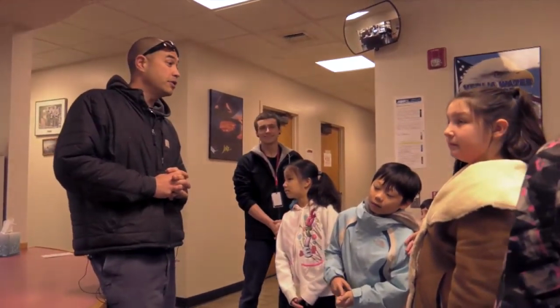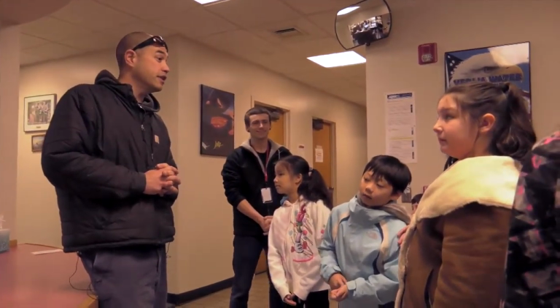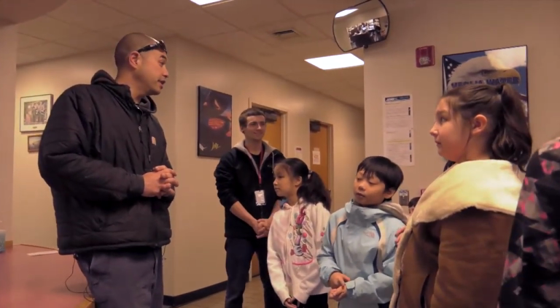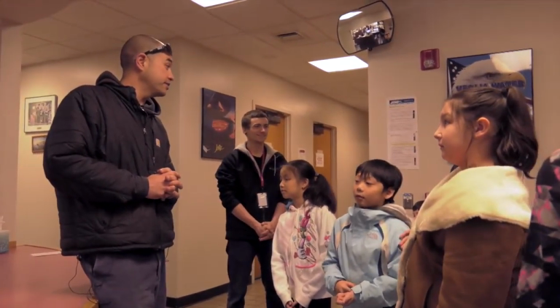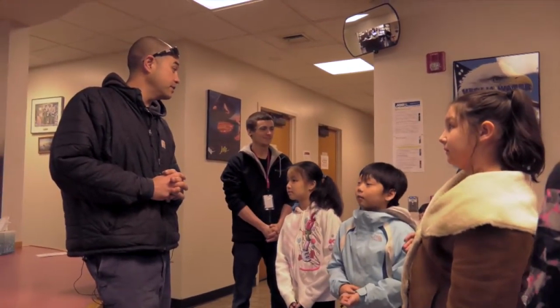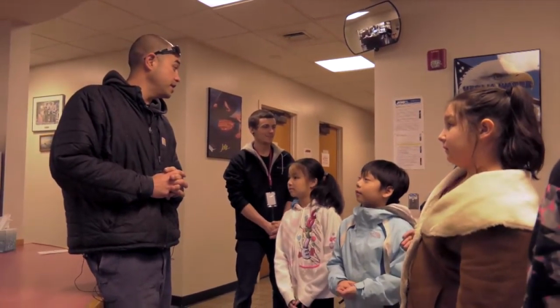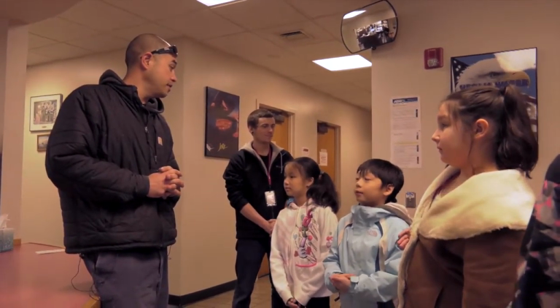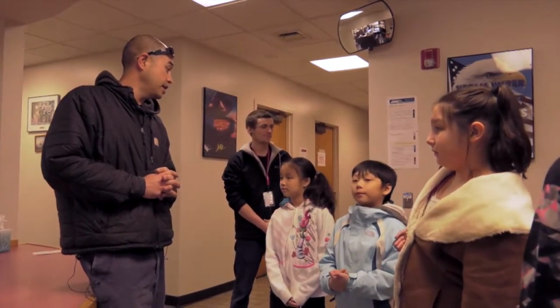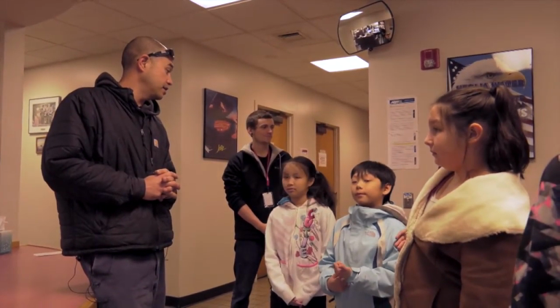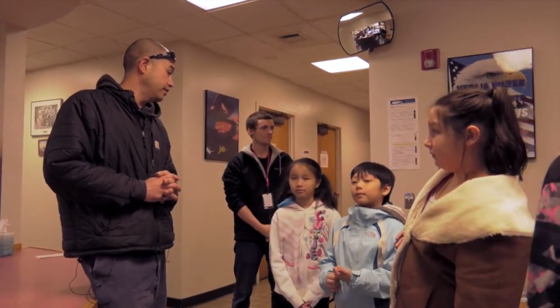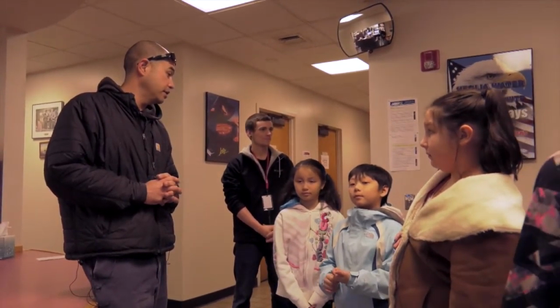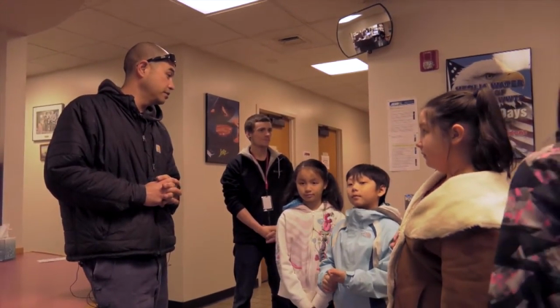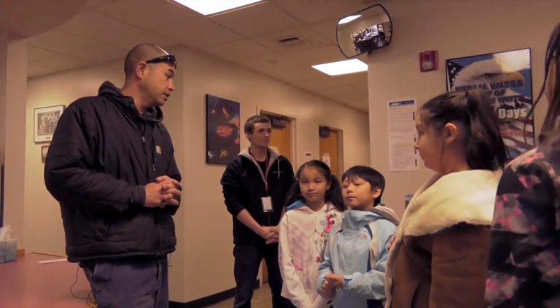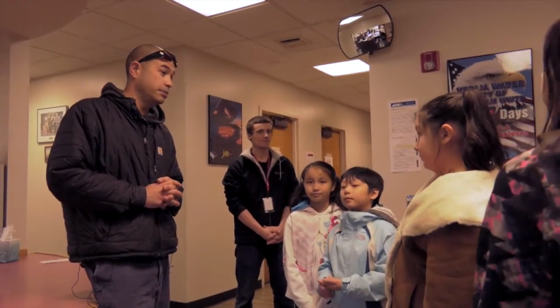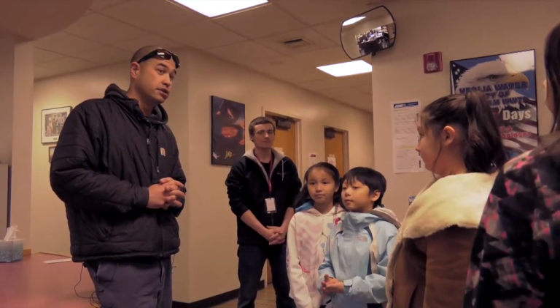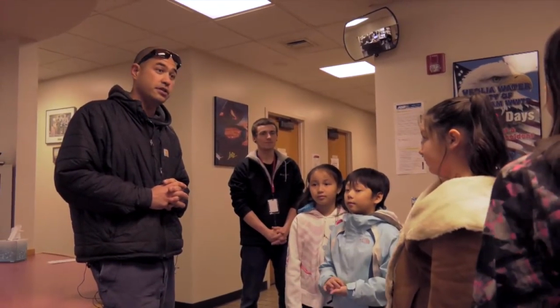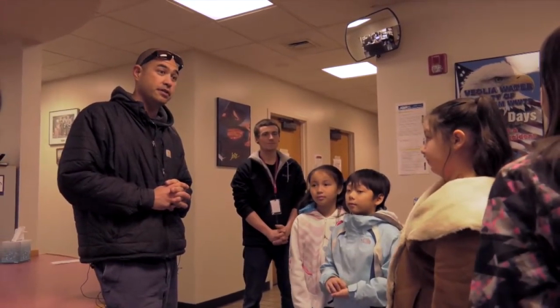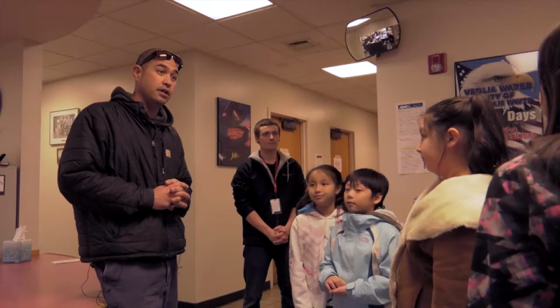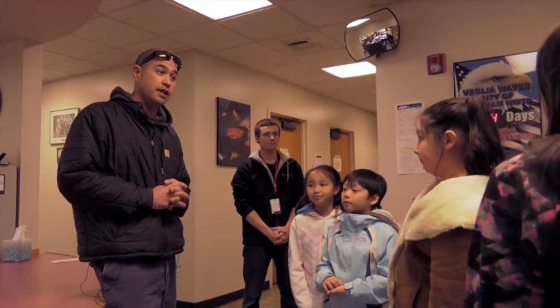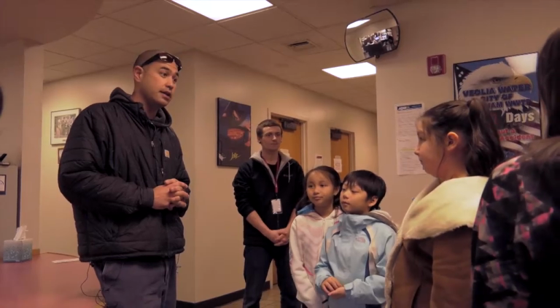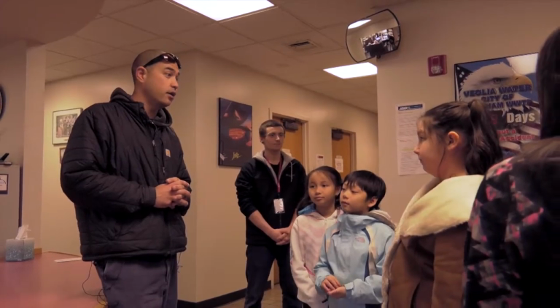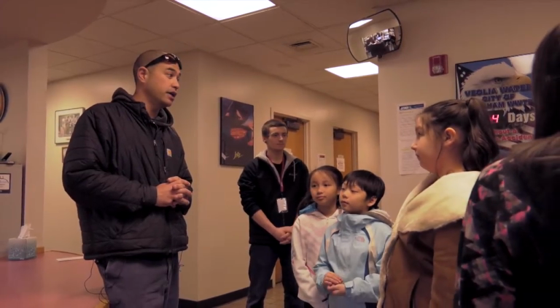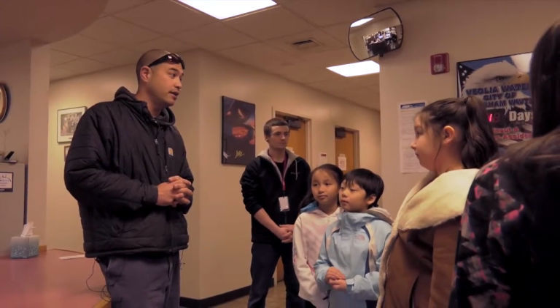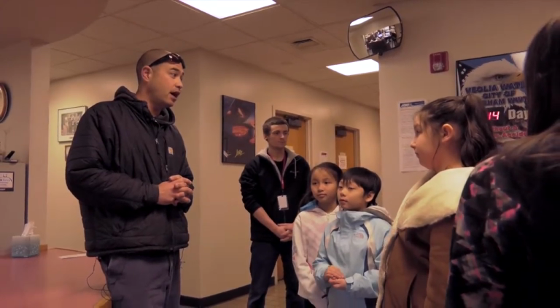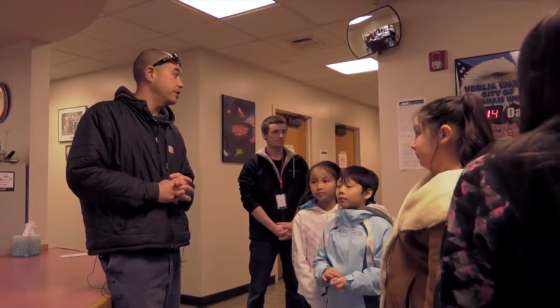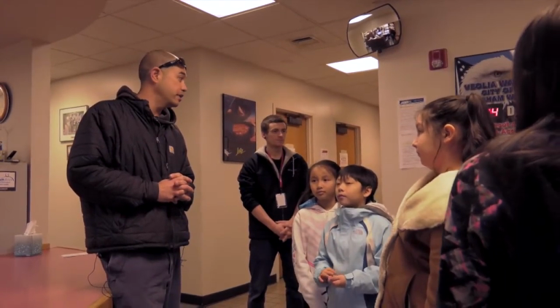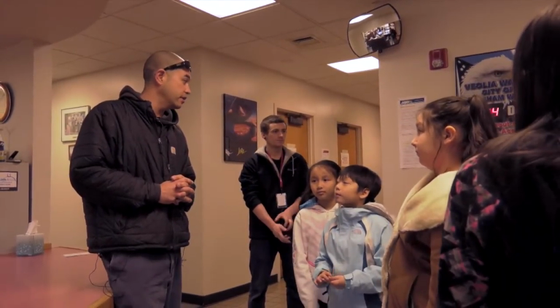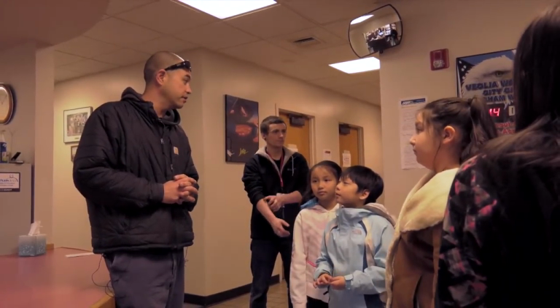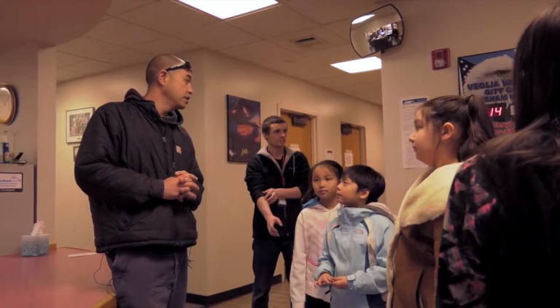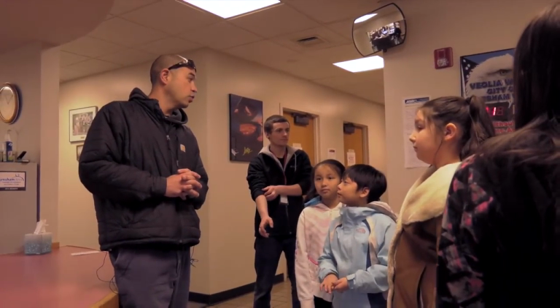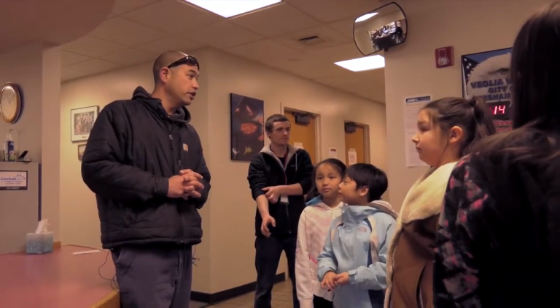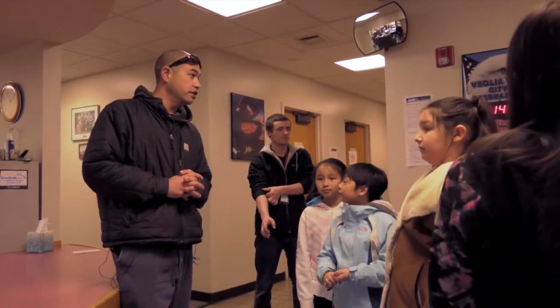I want to thank you guys for coming in. We had a ton of fun on the tour. I hope you learned something, and I hope we gained an operator here in another 20 years.